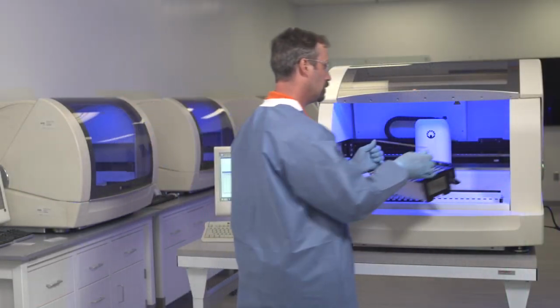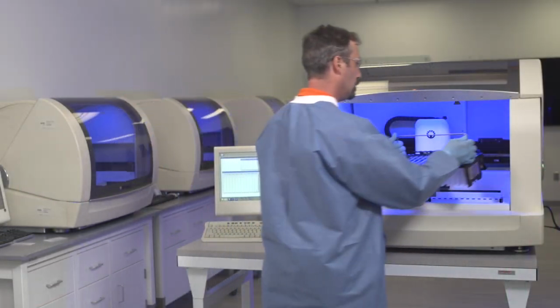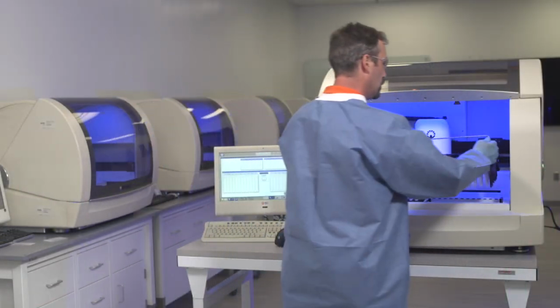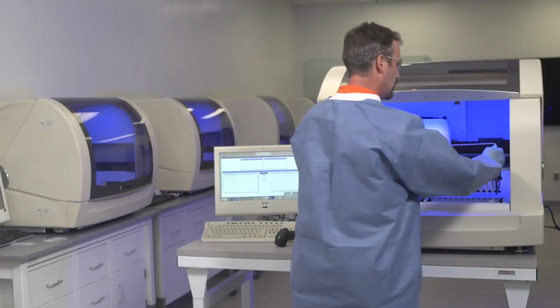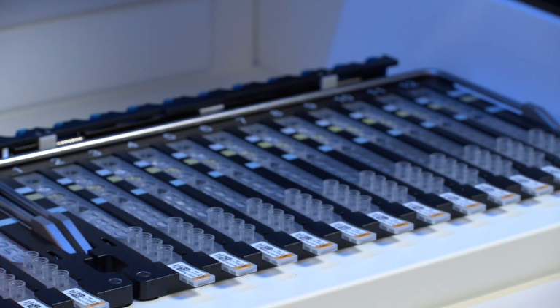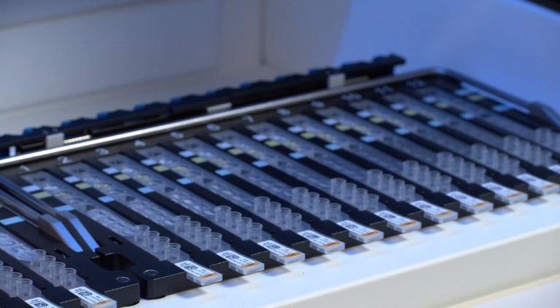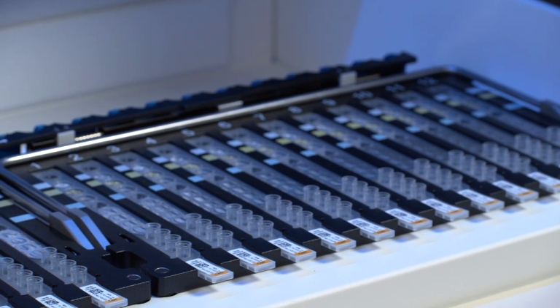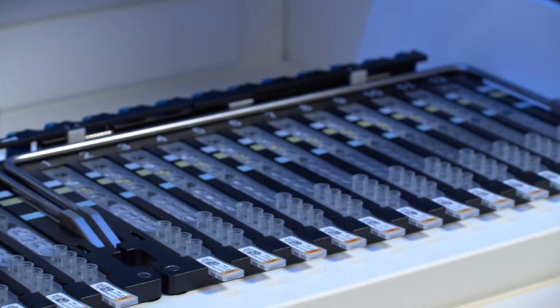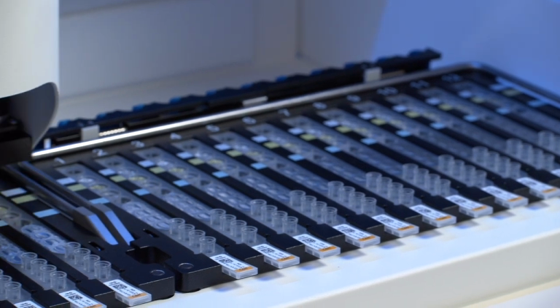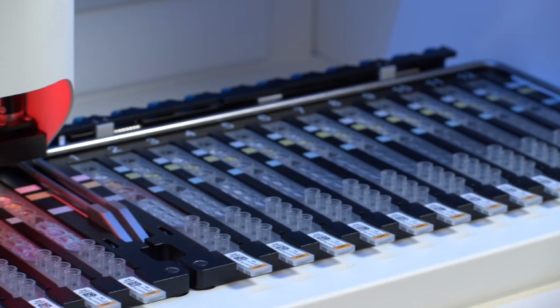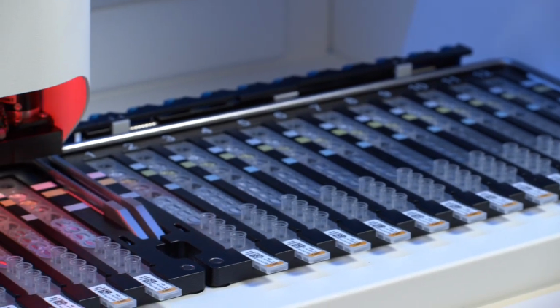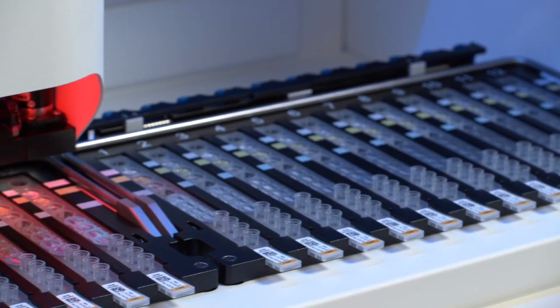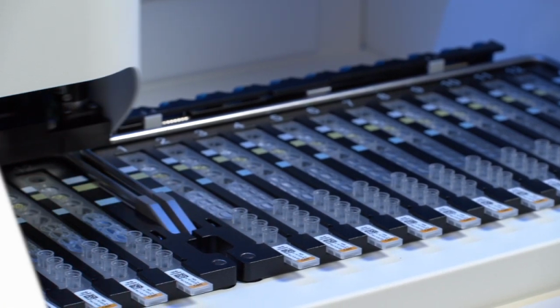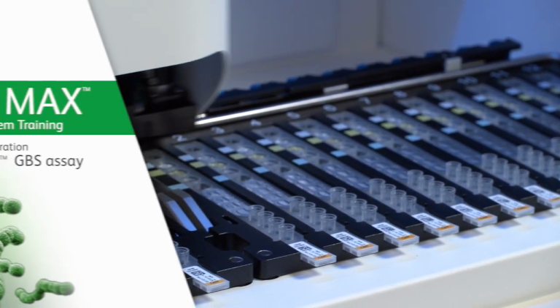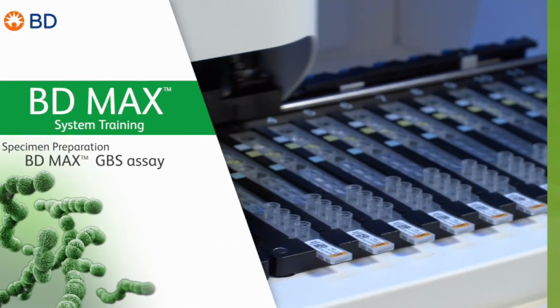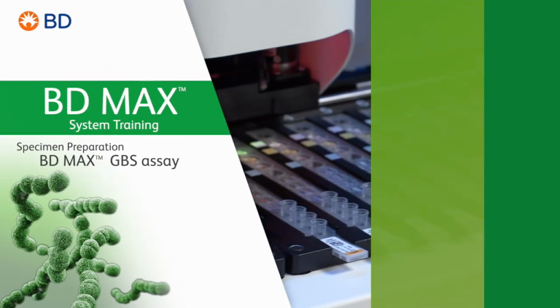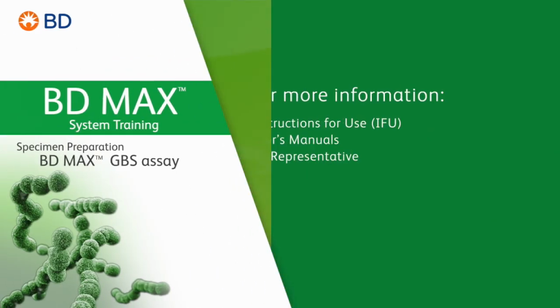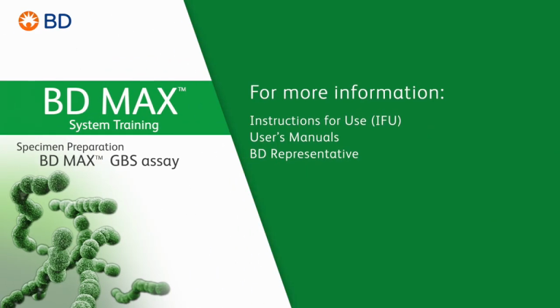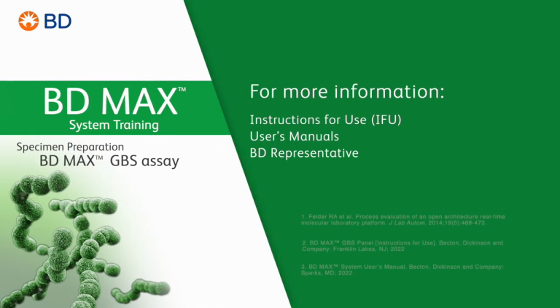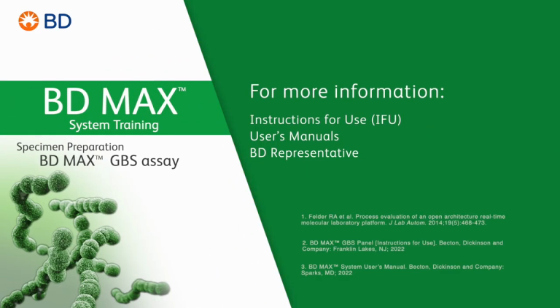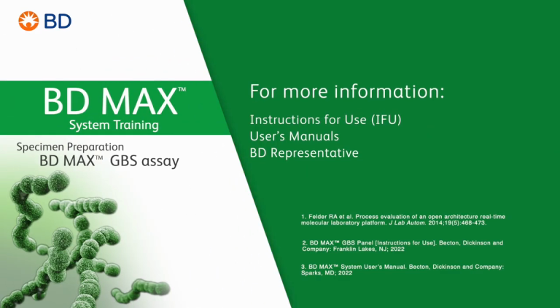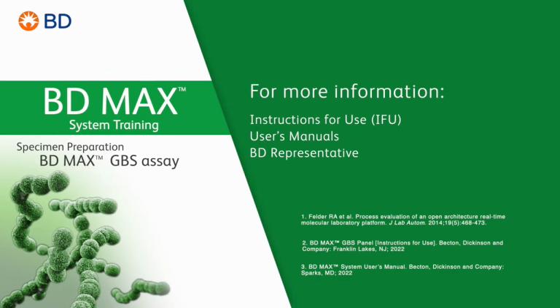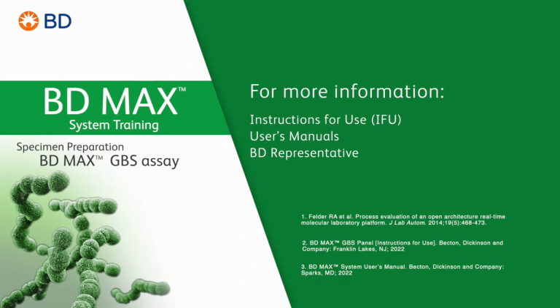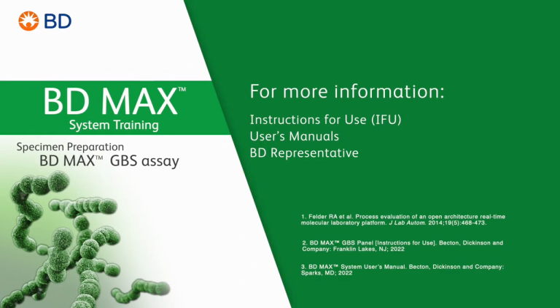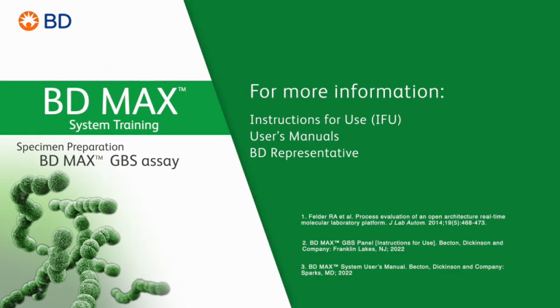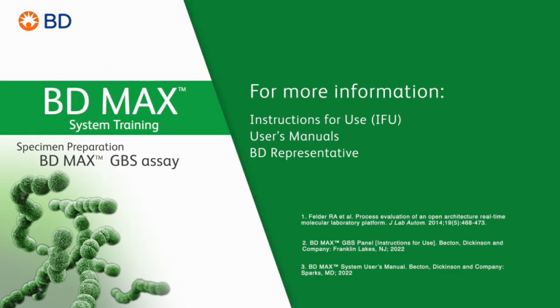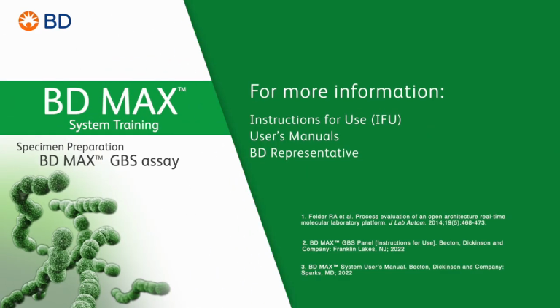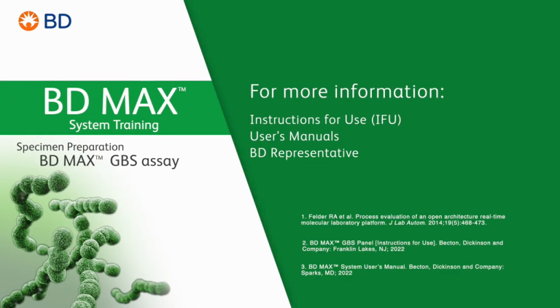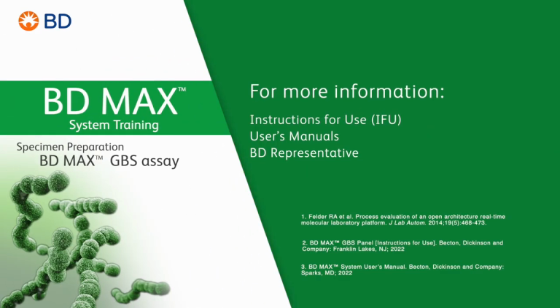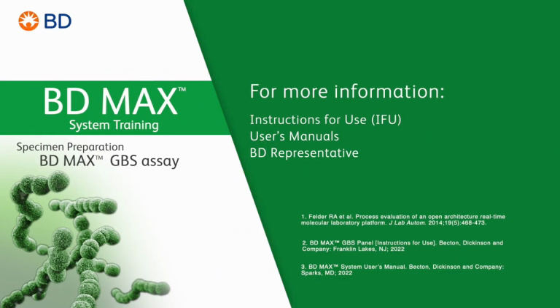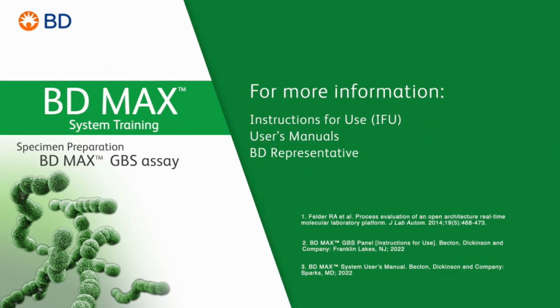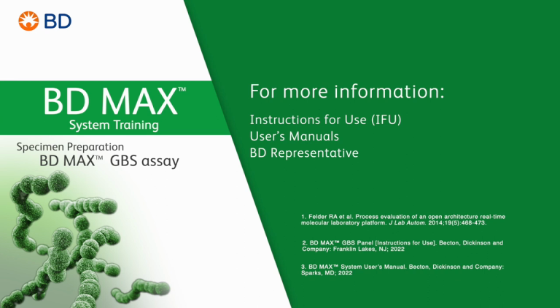If you have any additional questions, please consult the Instructions for Use, User's Manuals, or a BD Representative.